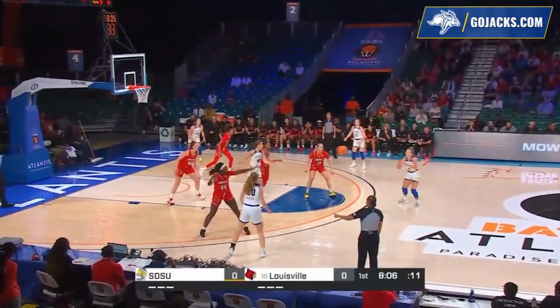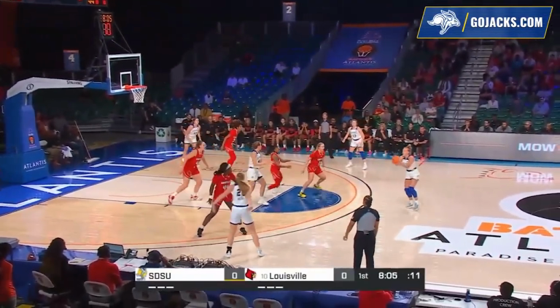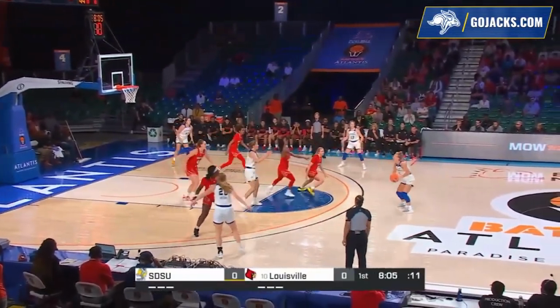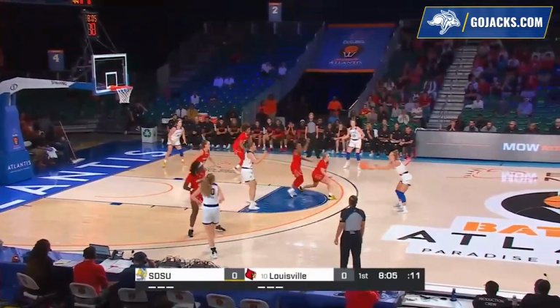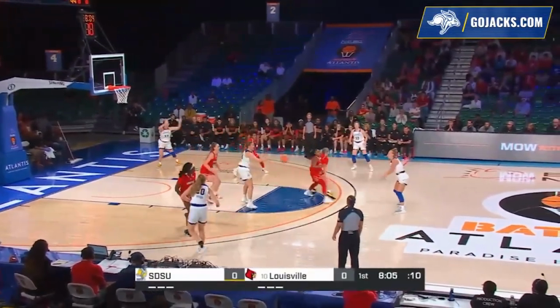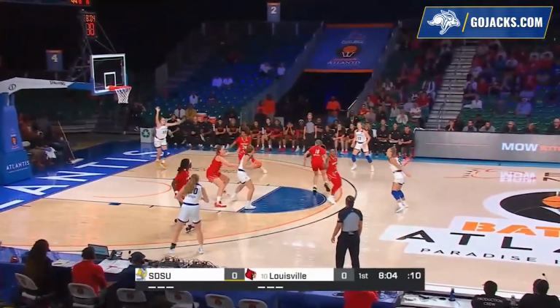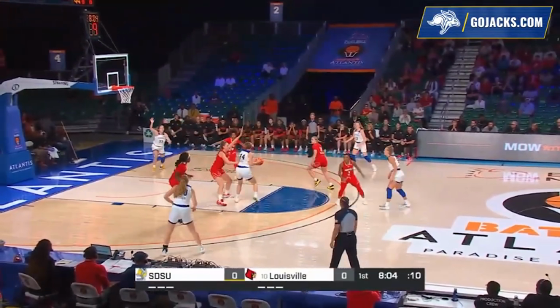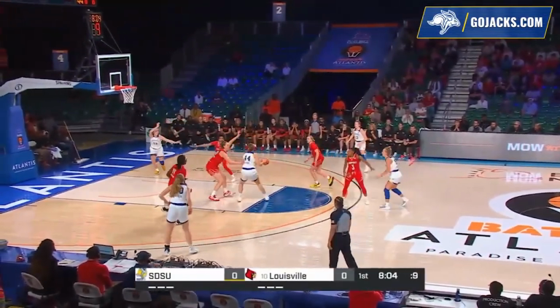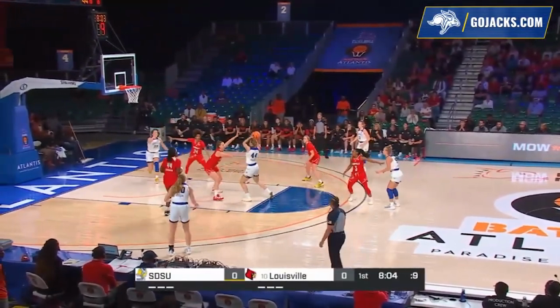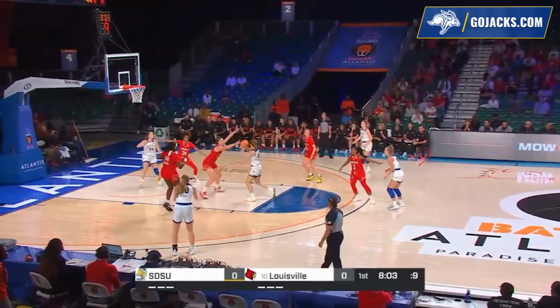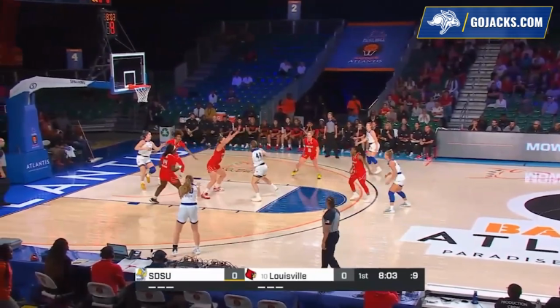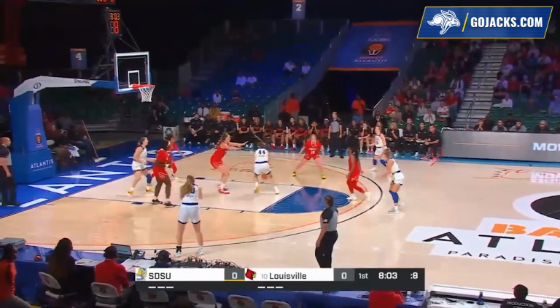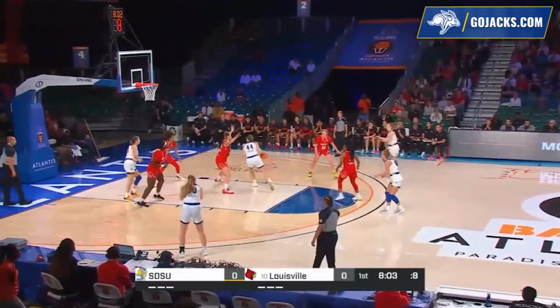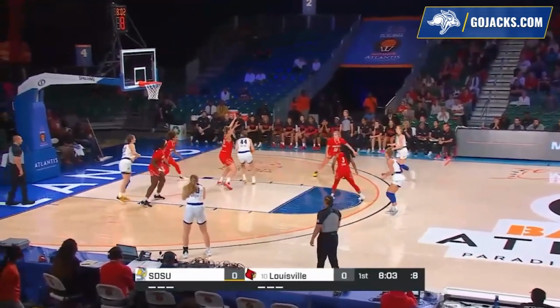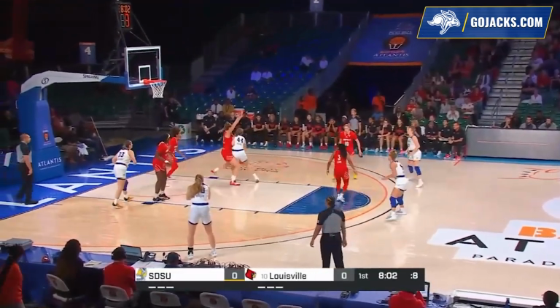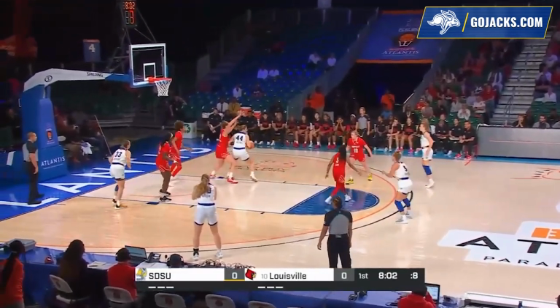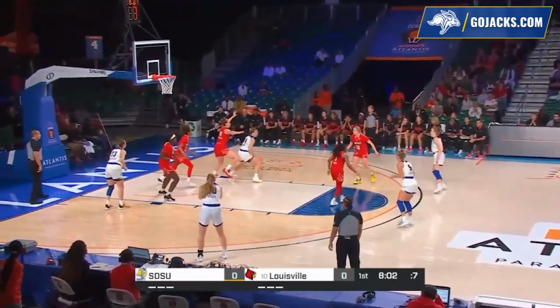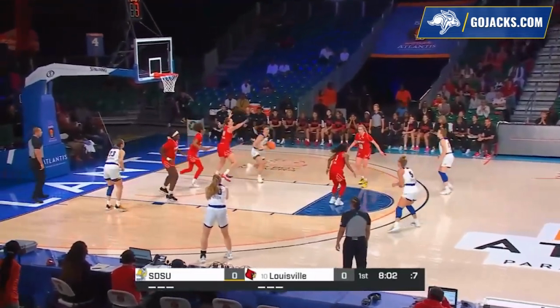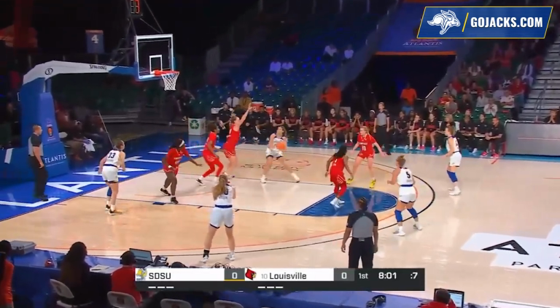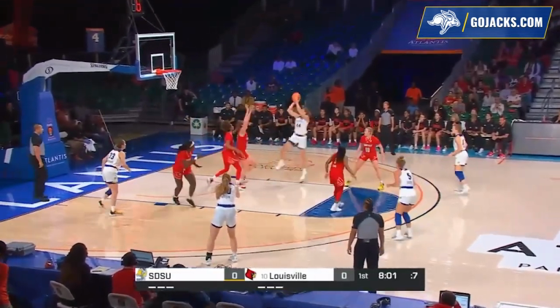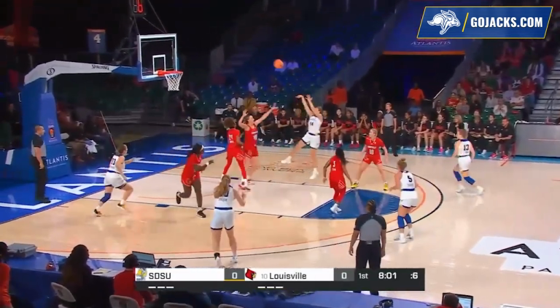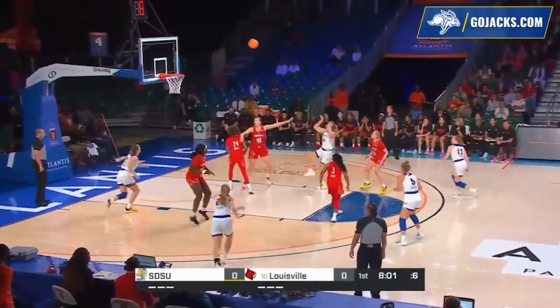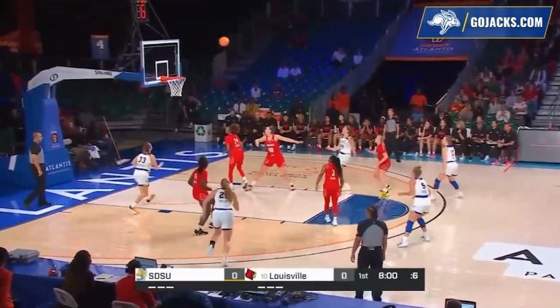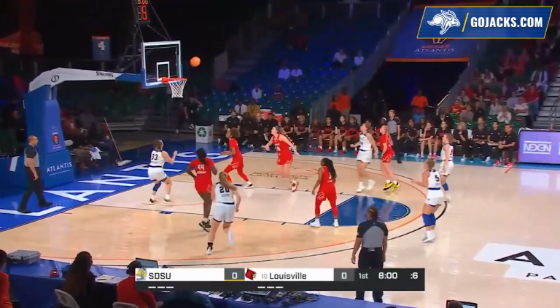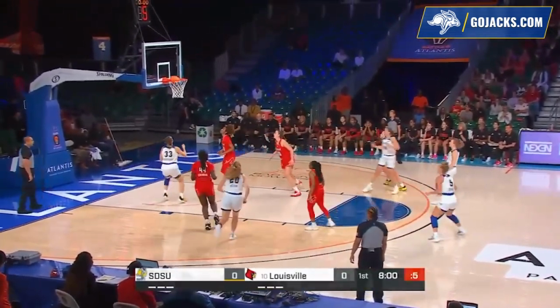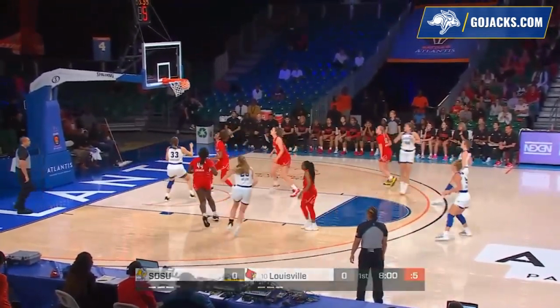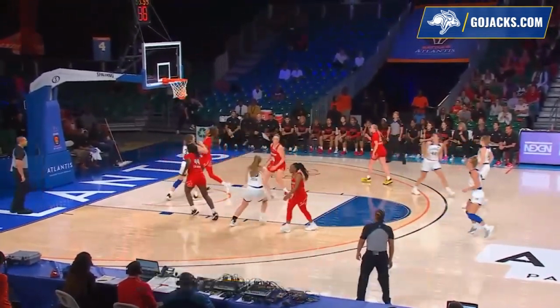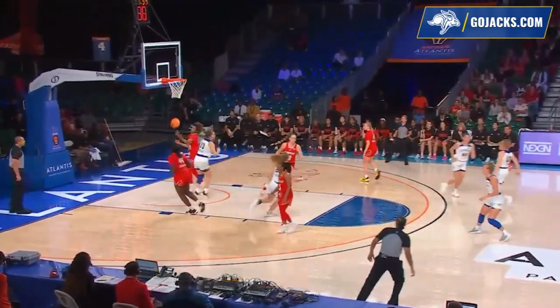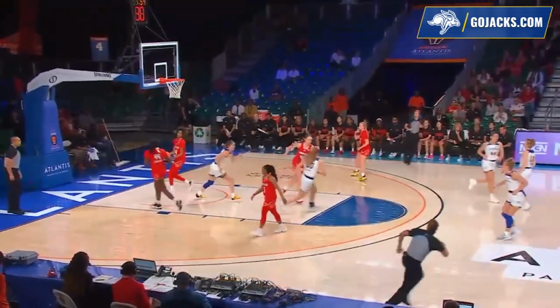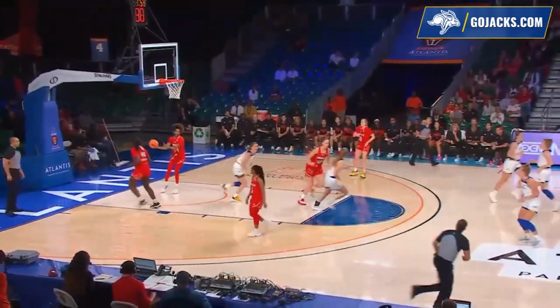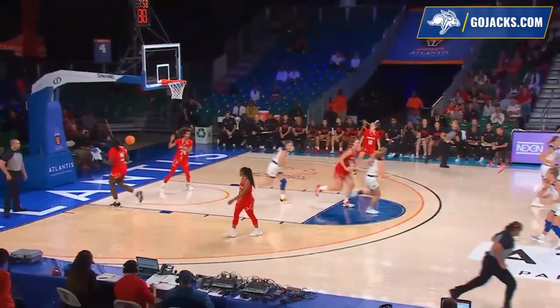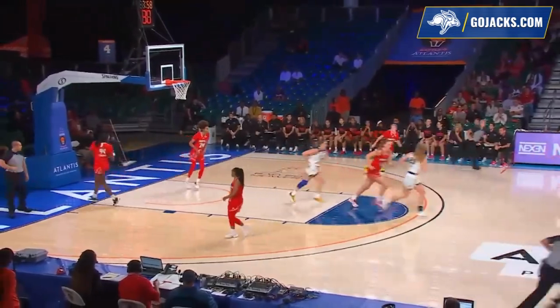A little zone defense here by Louisville. In the middle of the zone, Sellin — going to the hoop against Josie Williams. Turnaround, fadeaway. Maya with a bucket for two.